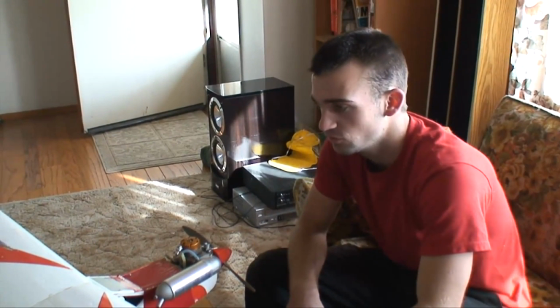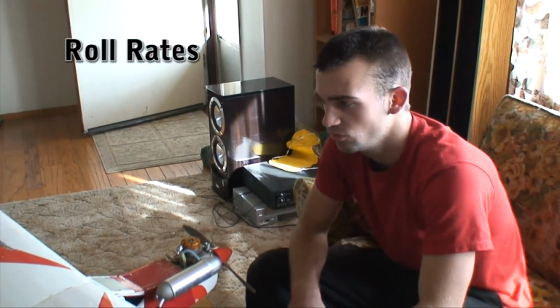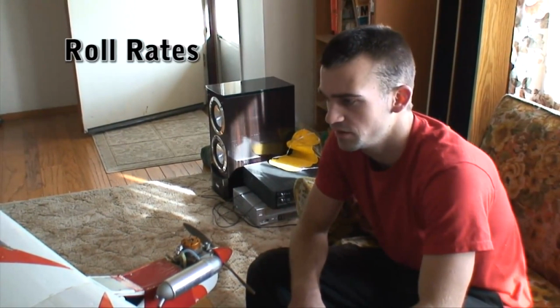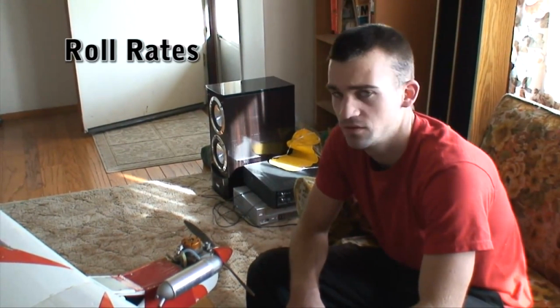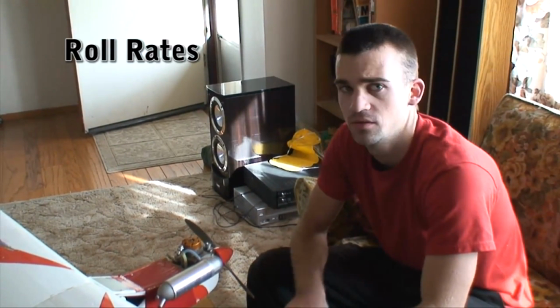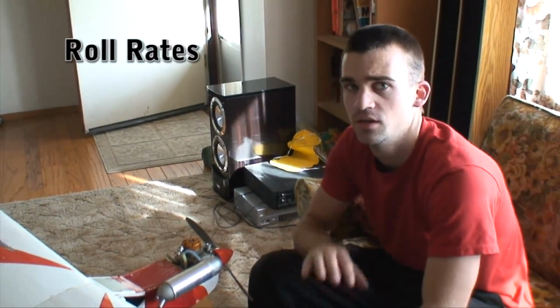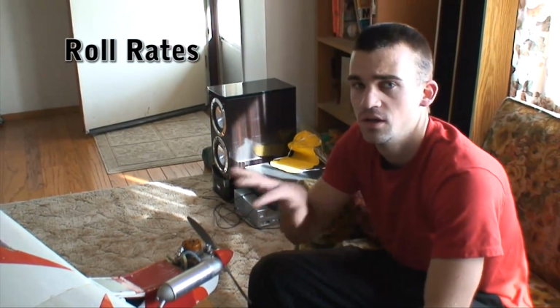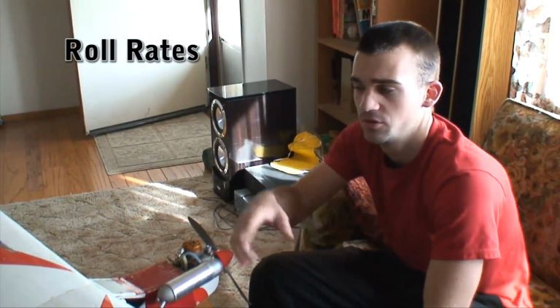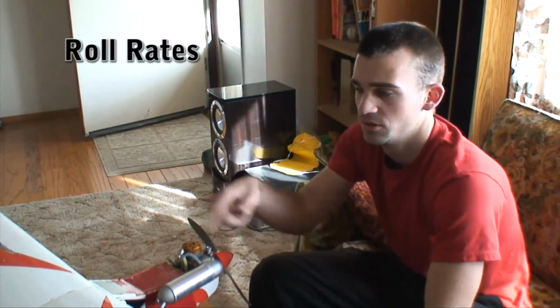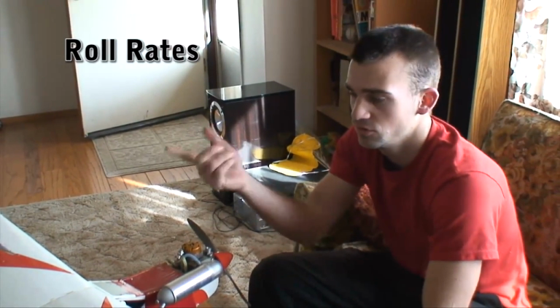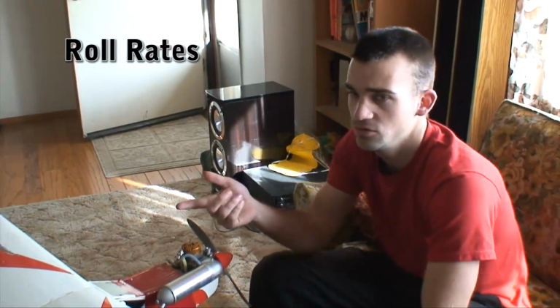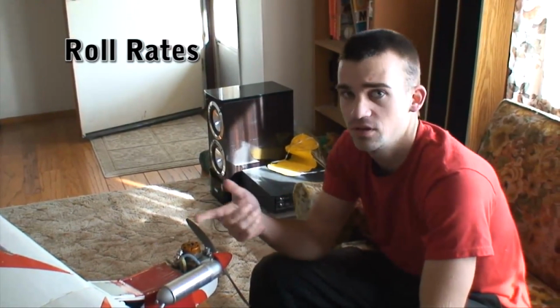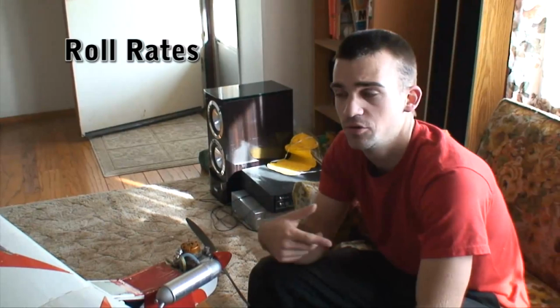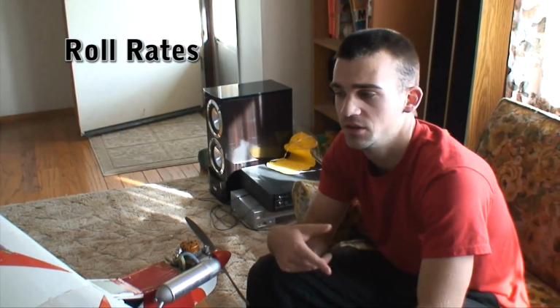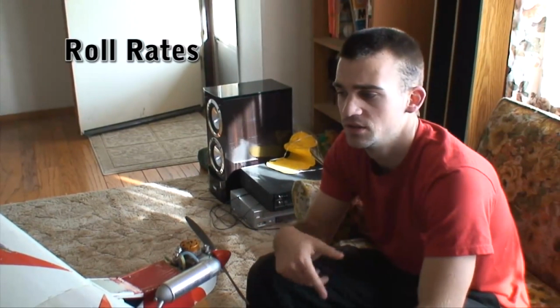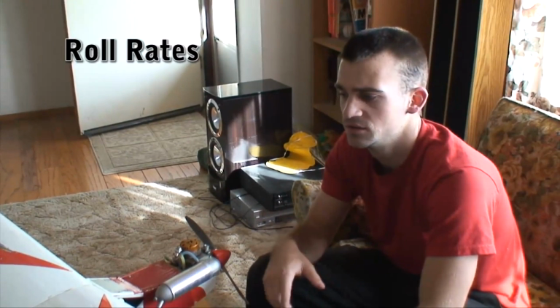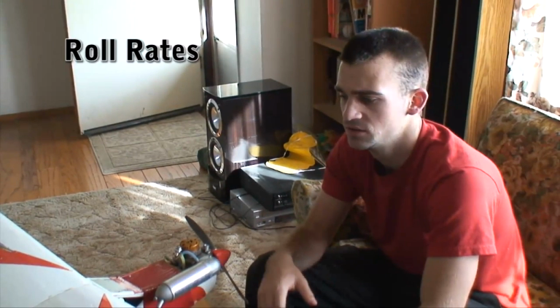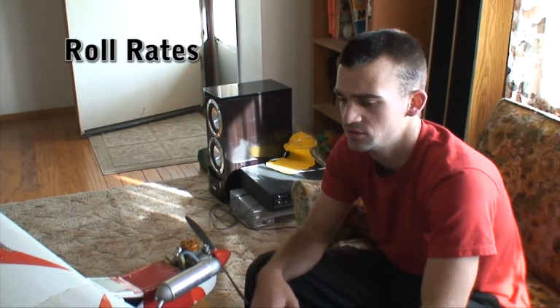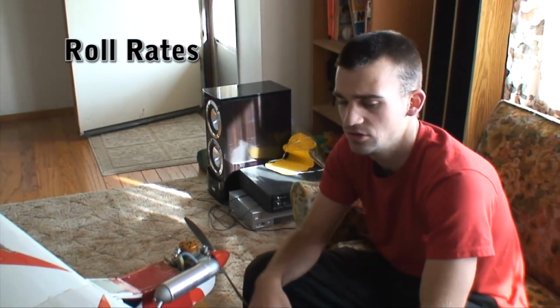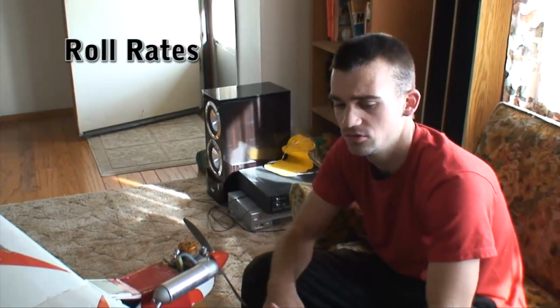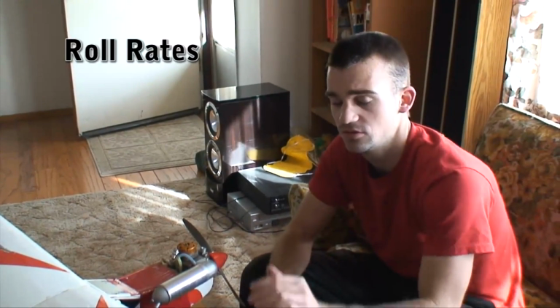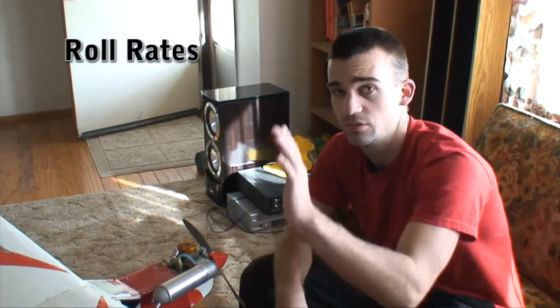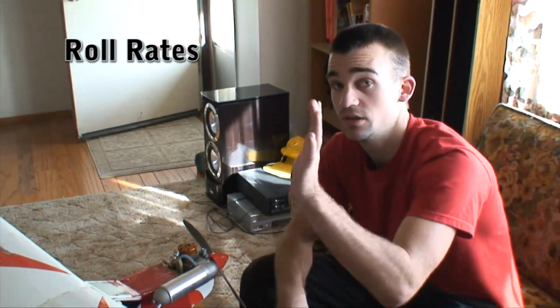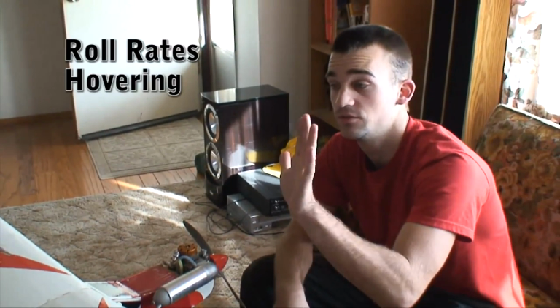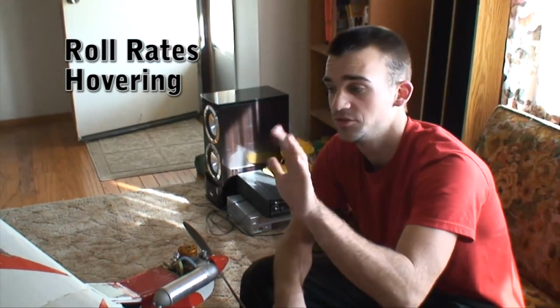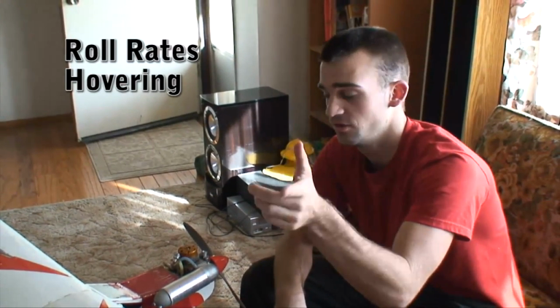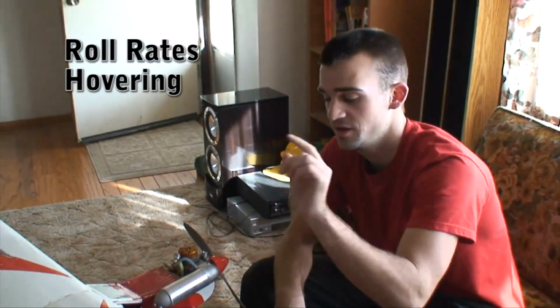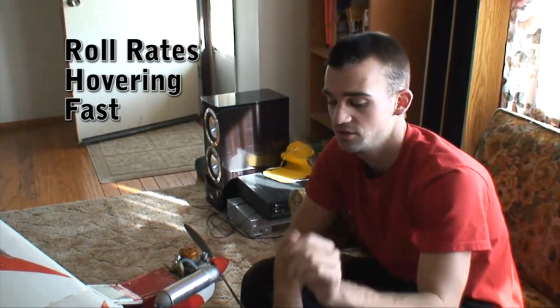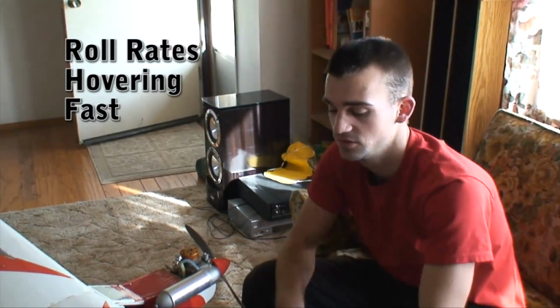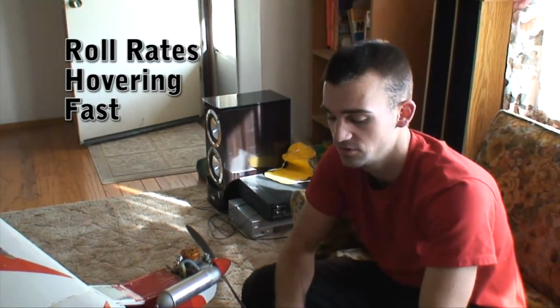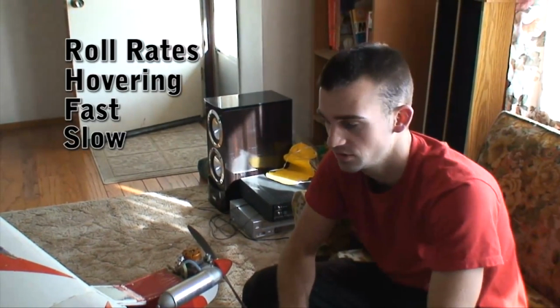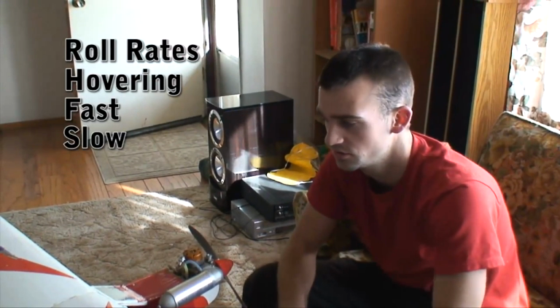Roll rates, how quickly it rolls, how quickly it does stalls, how well it hovers, how fast it goes, how slow it can go.